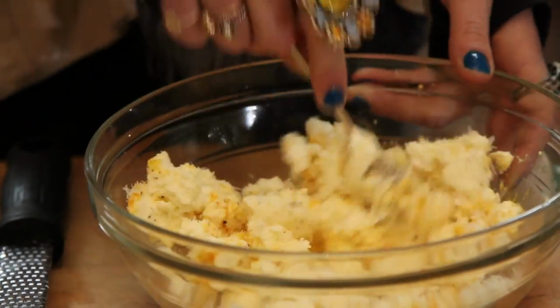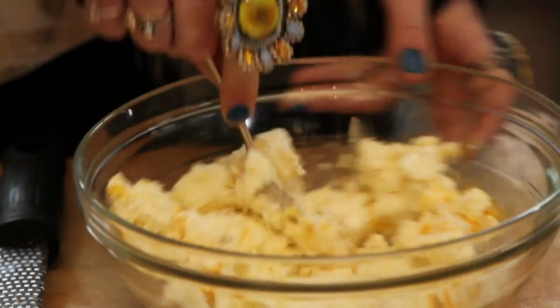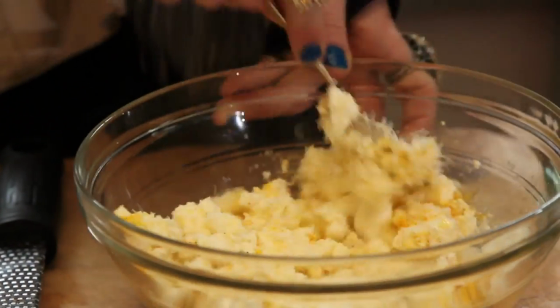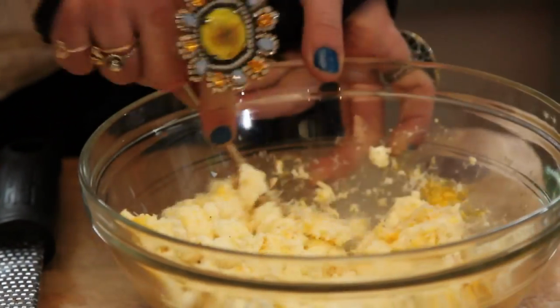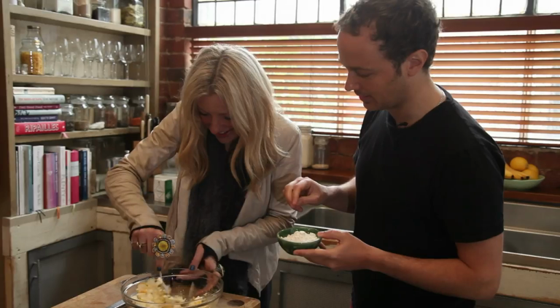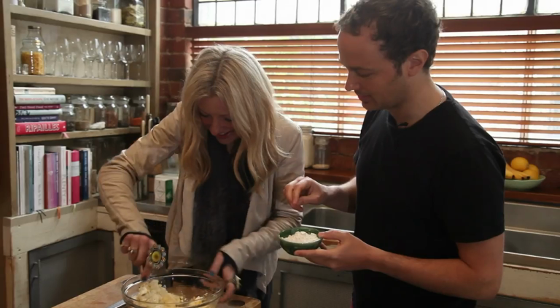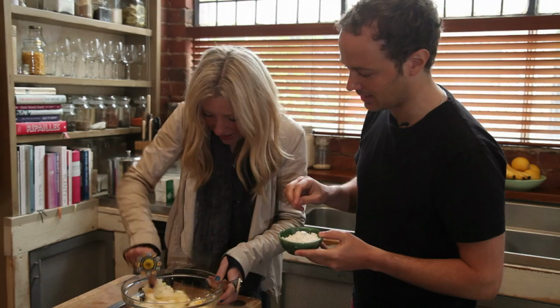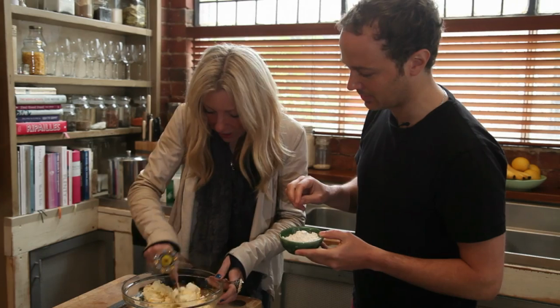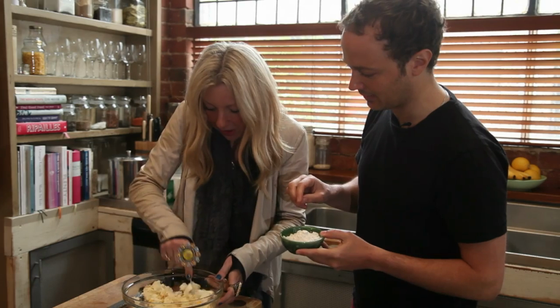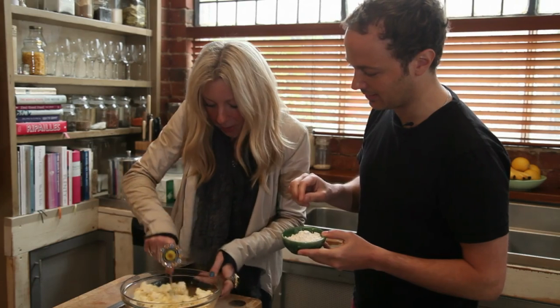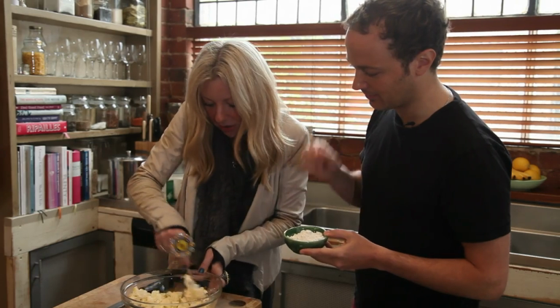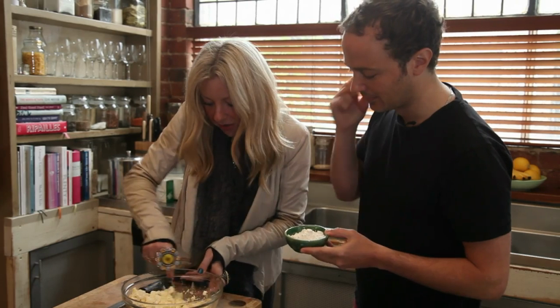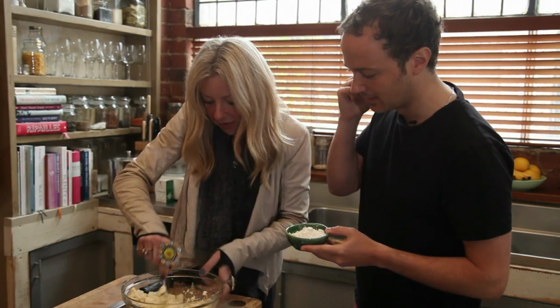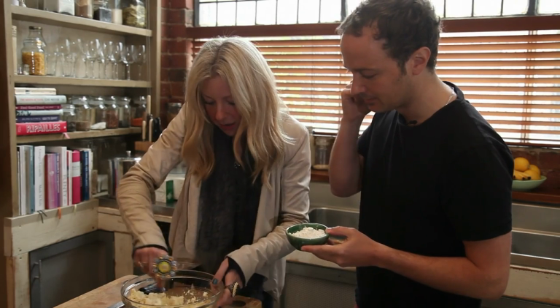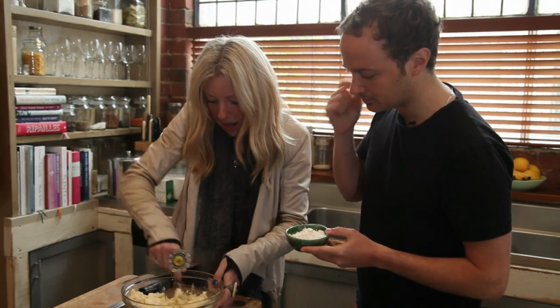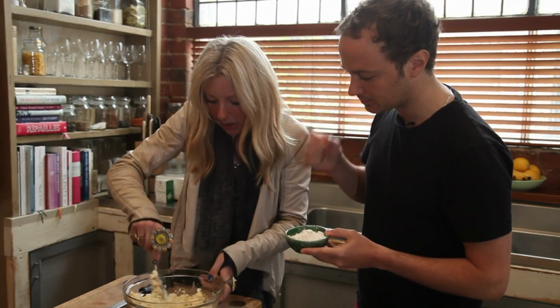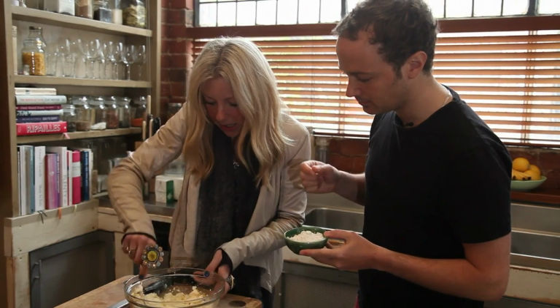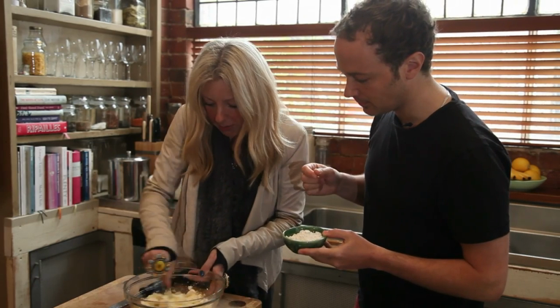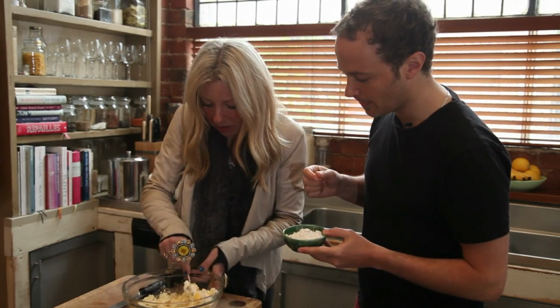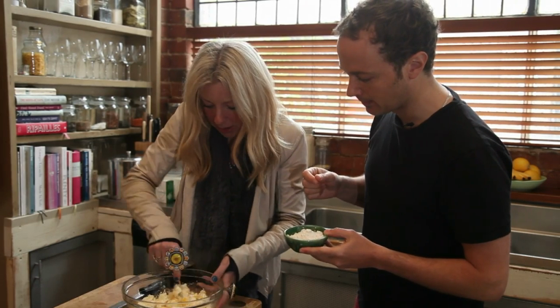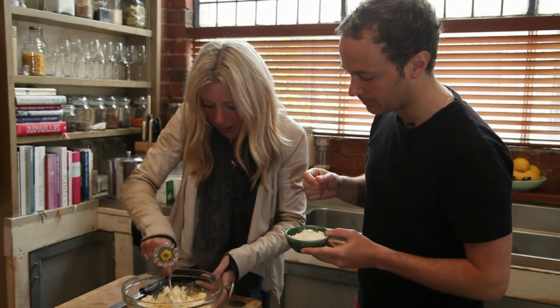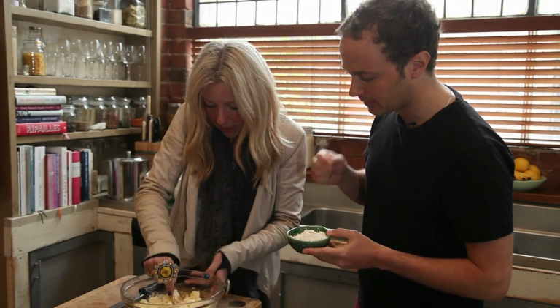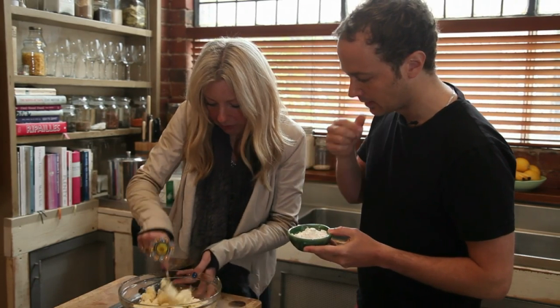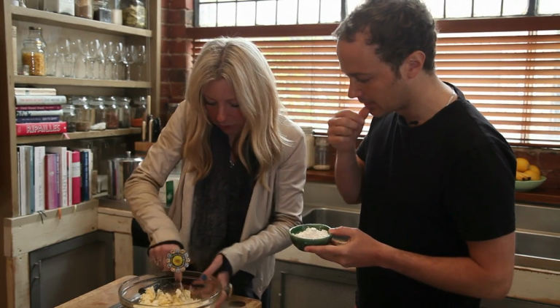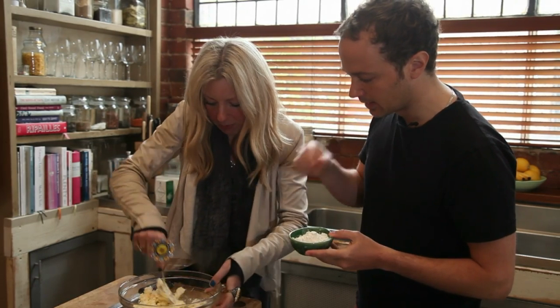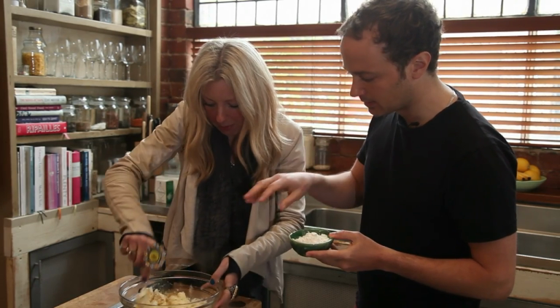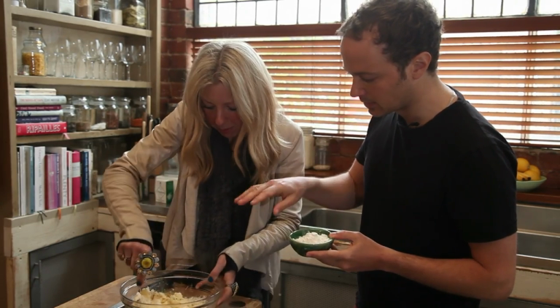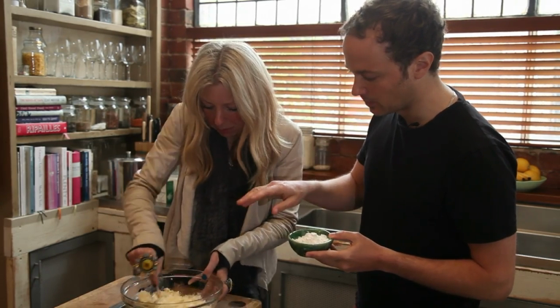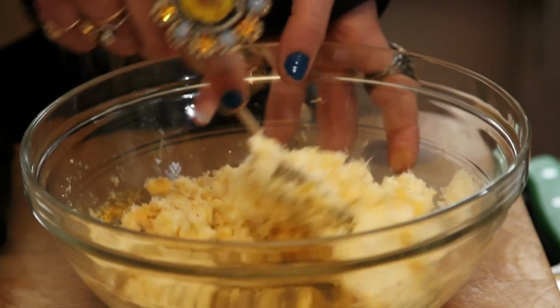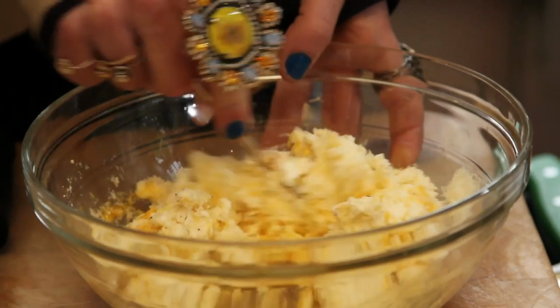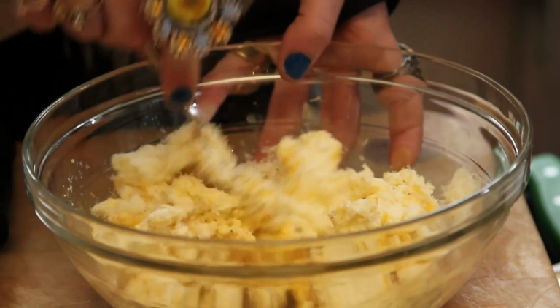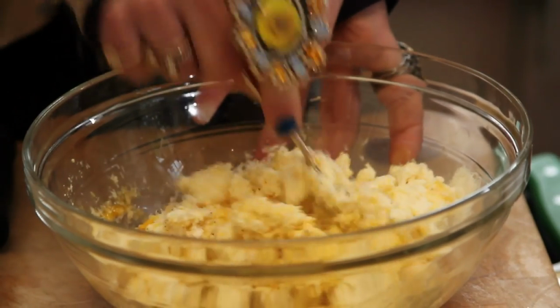The flour is just really used as a binder. So how much is this going to make for two people? This would be two people.